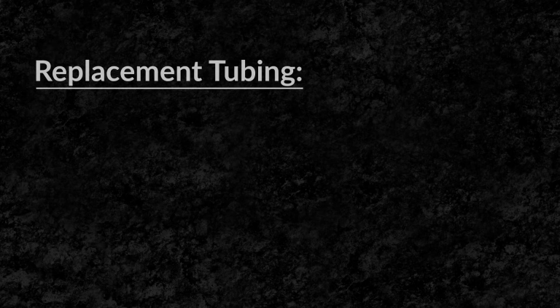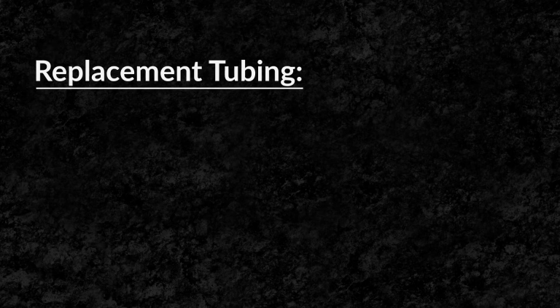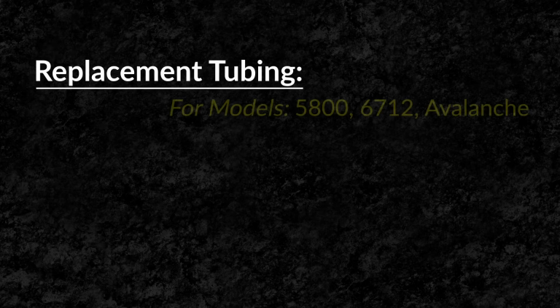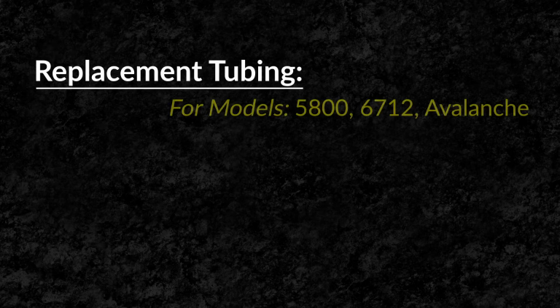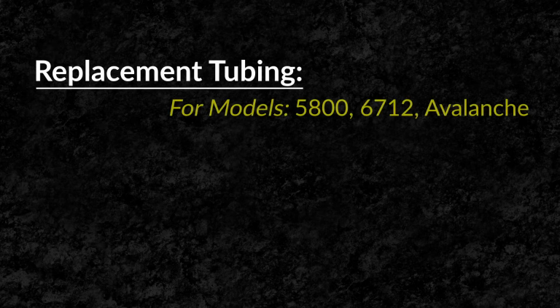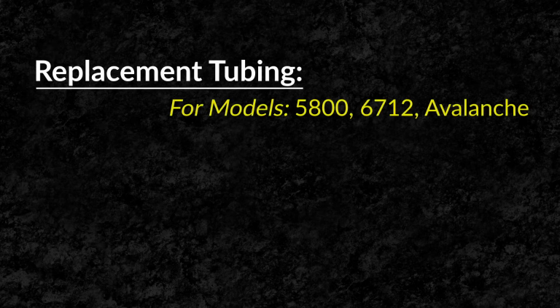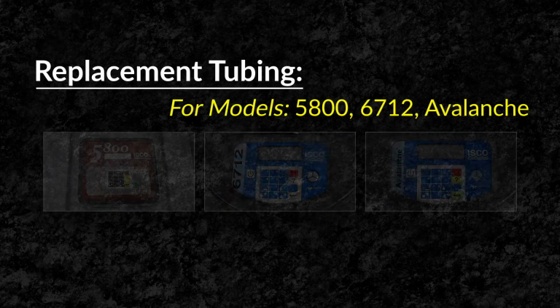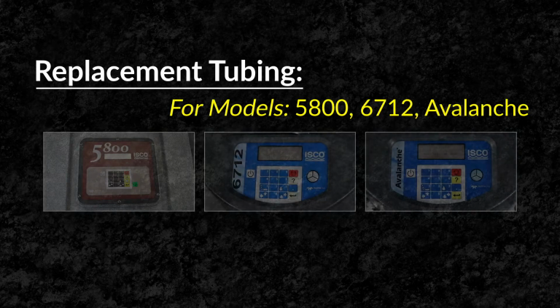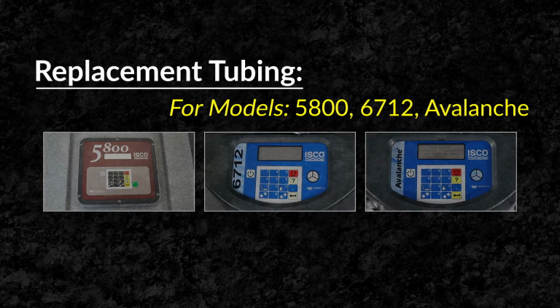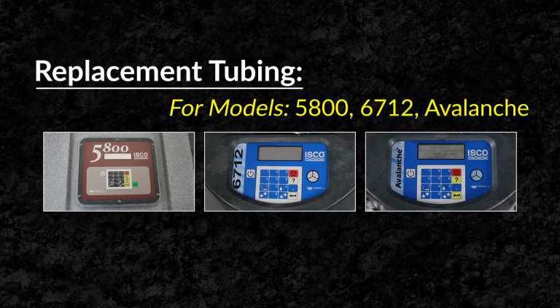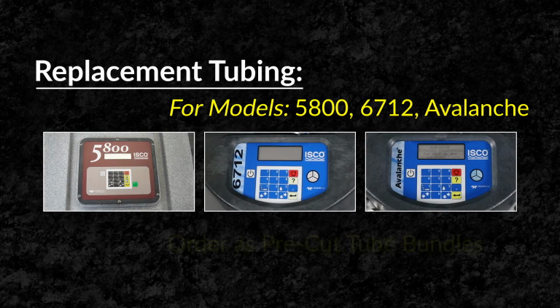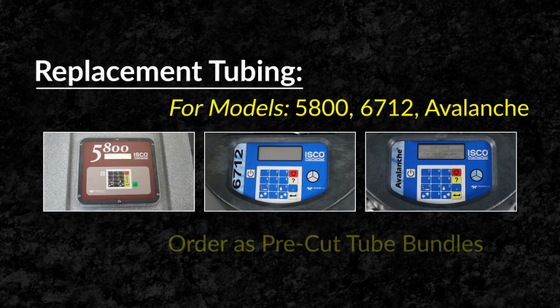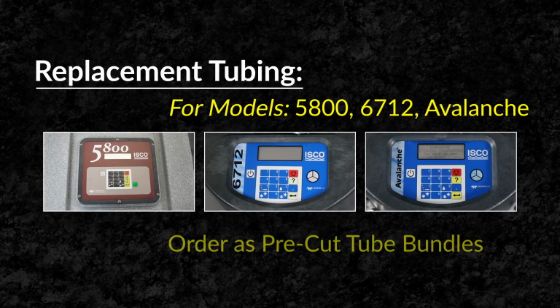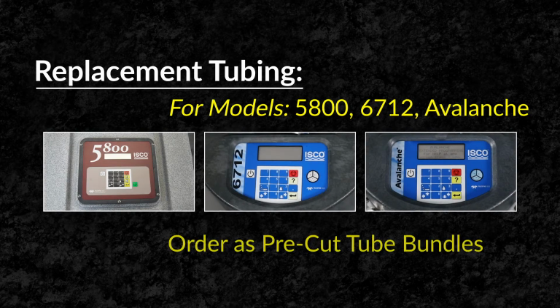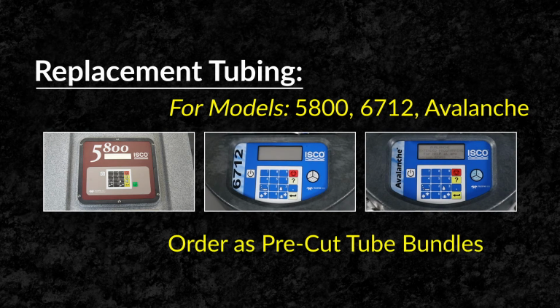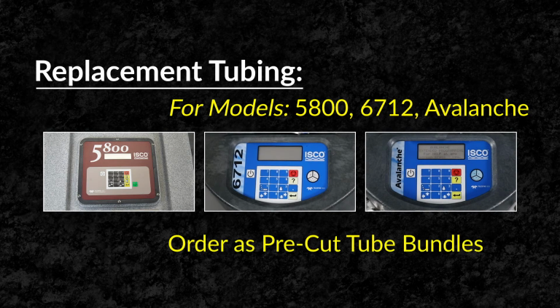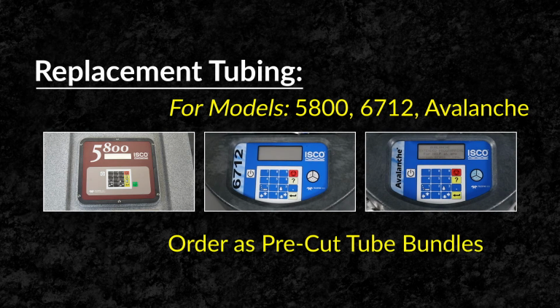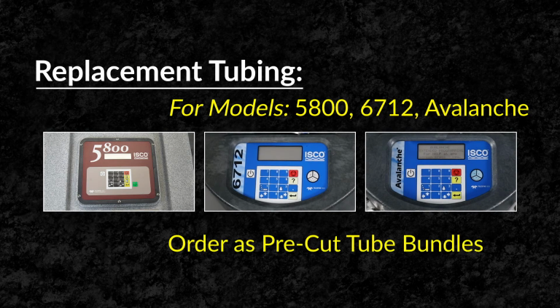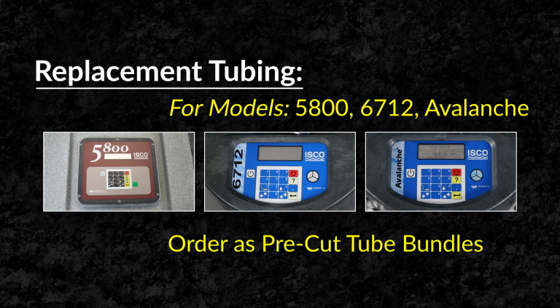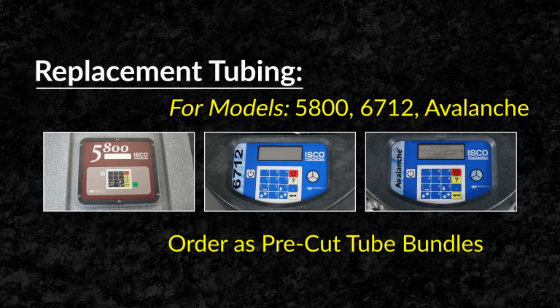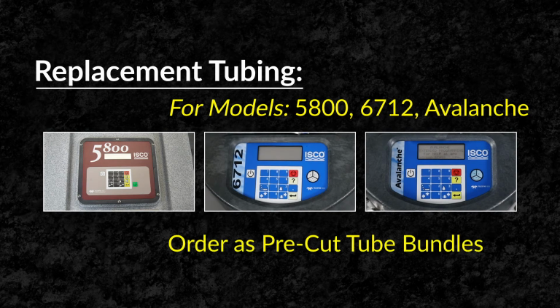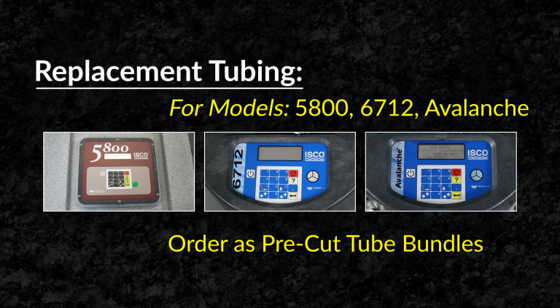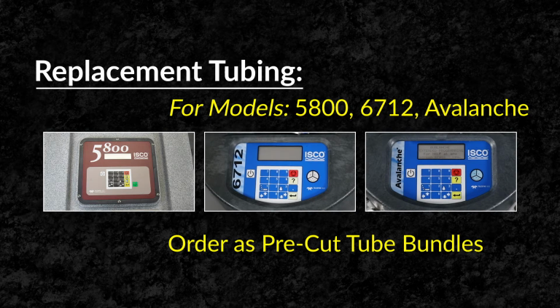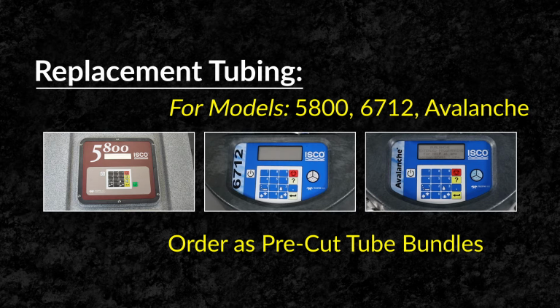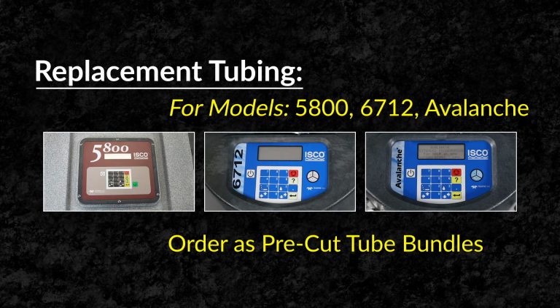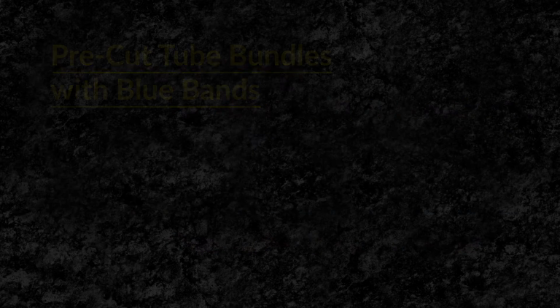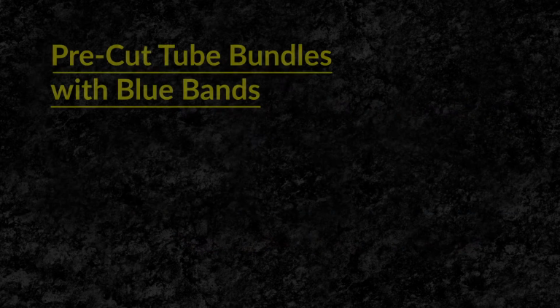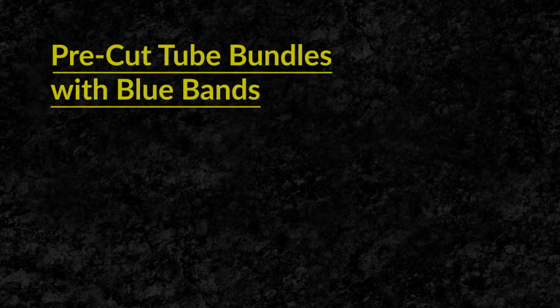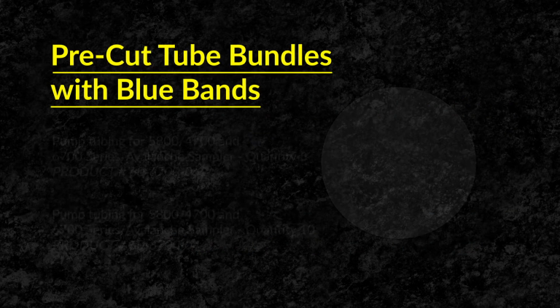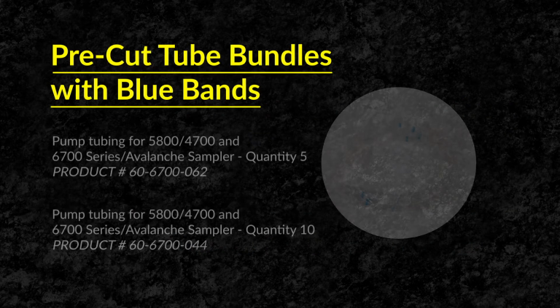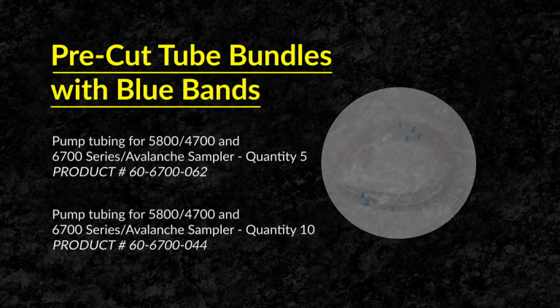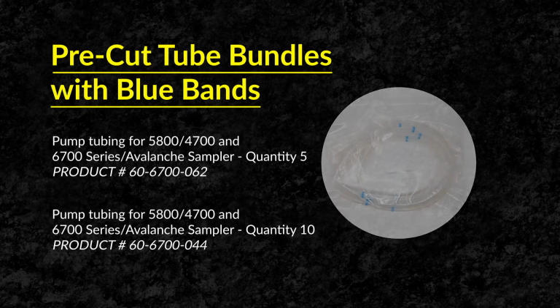Replacement tubing for models 5800, 6712, and Avalanche come in packages of pre-cut tube bundles.